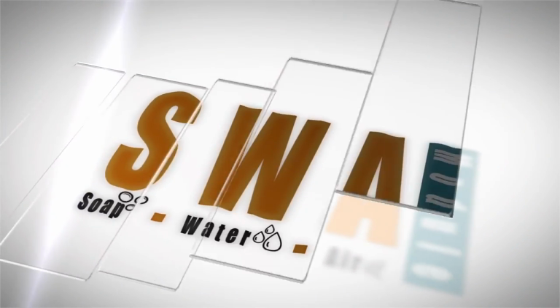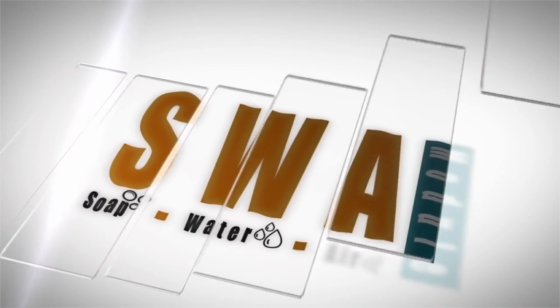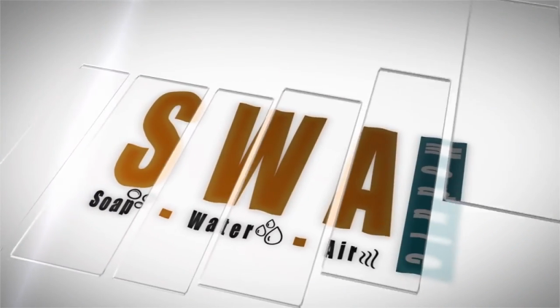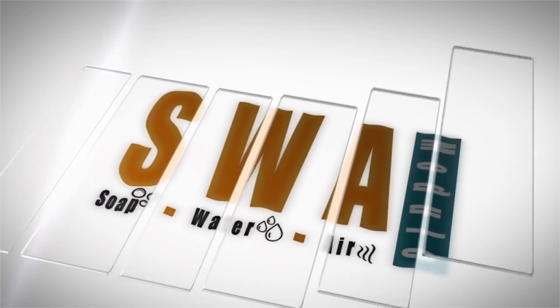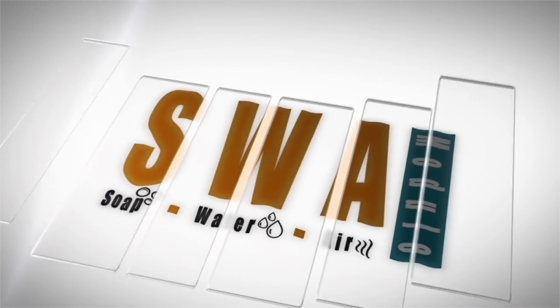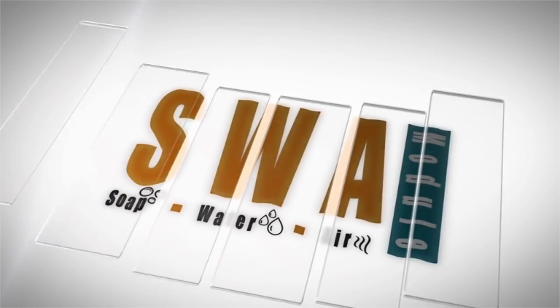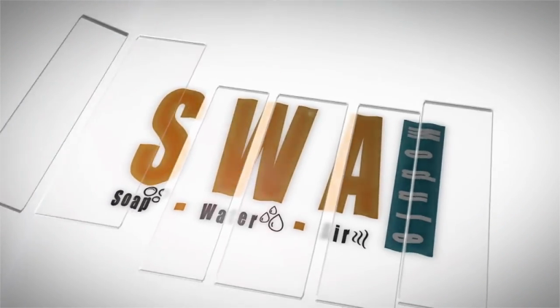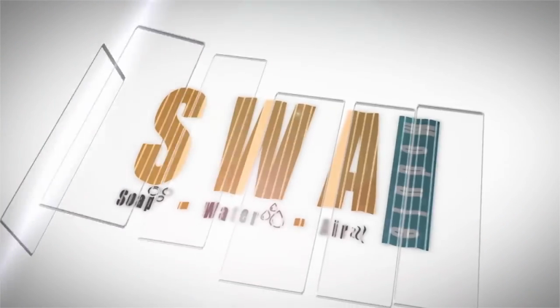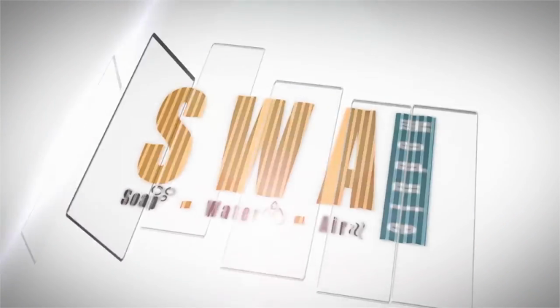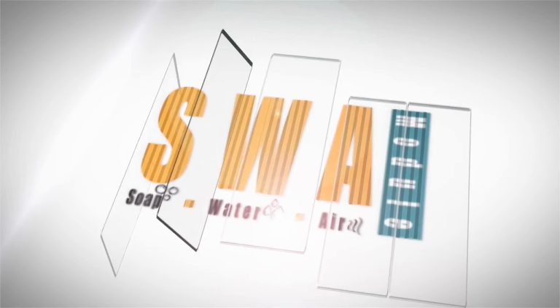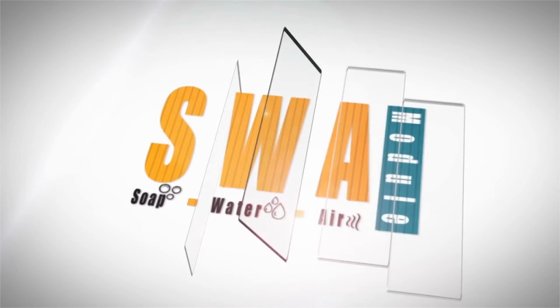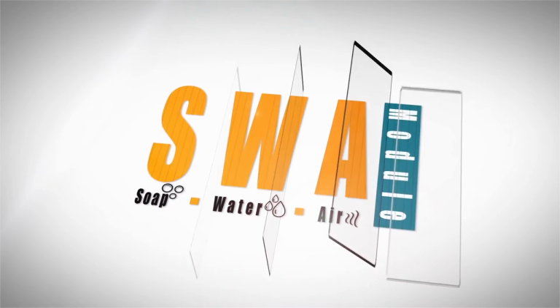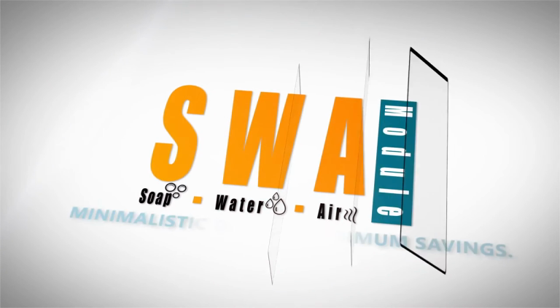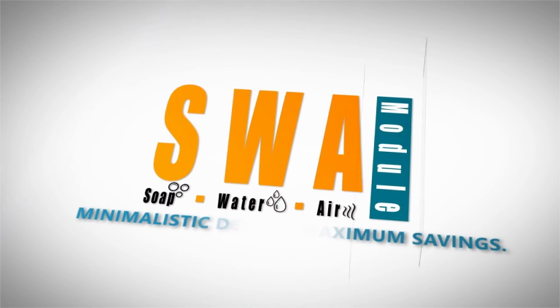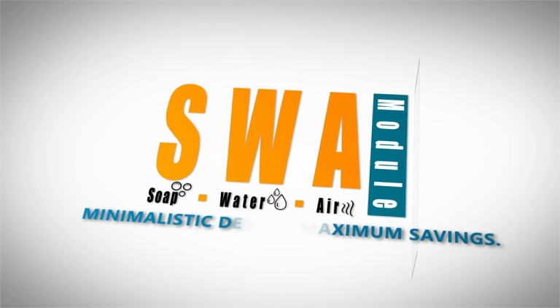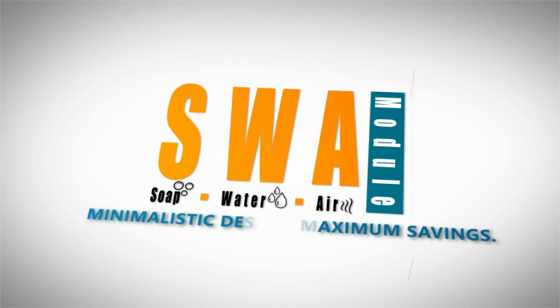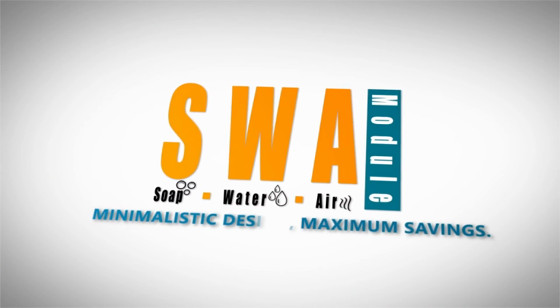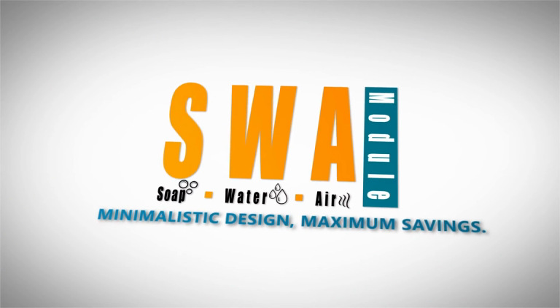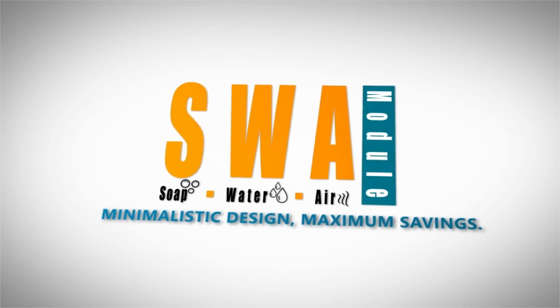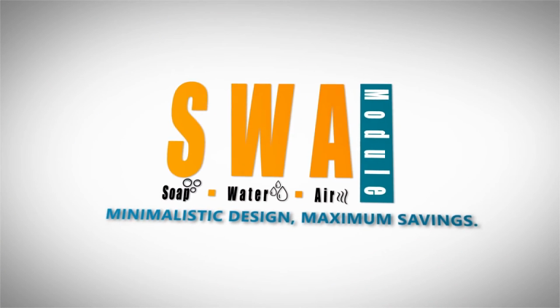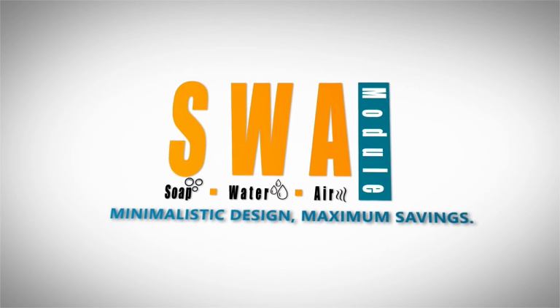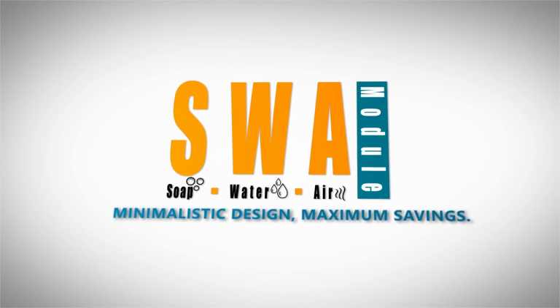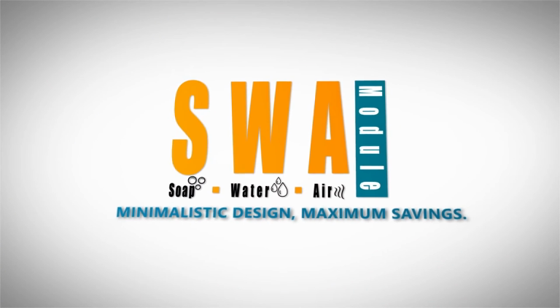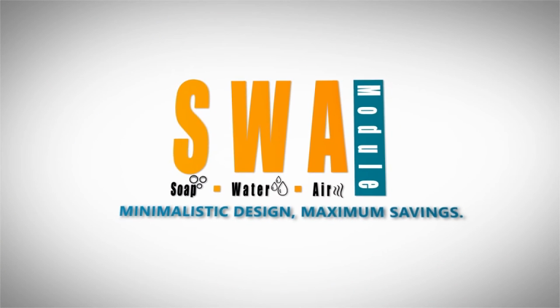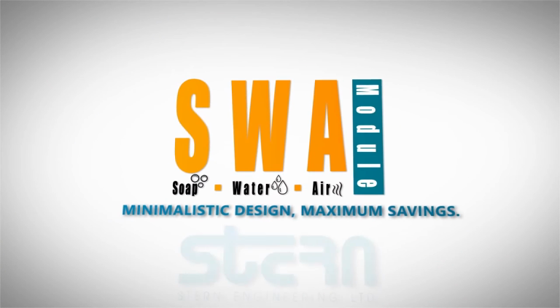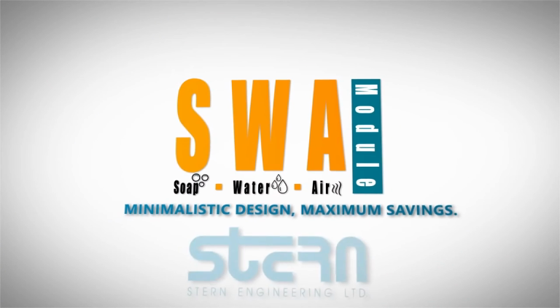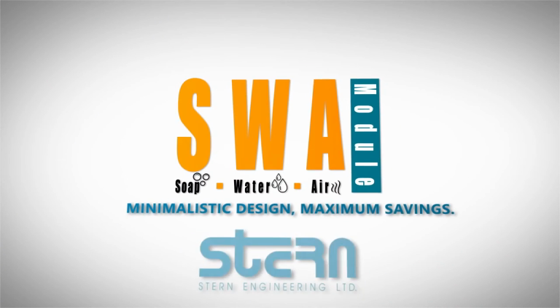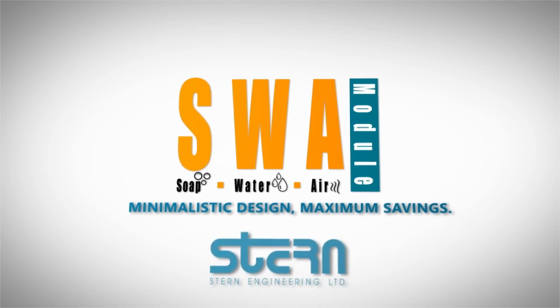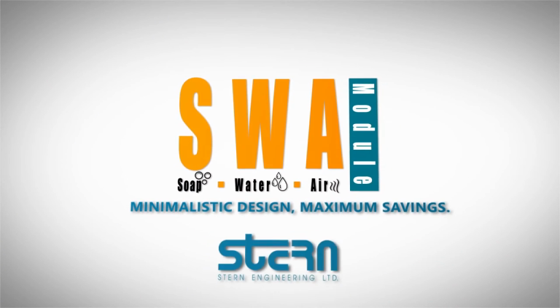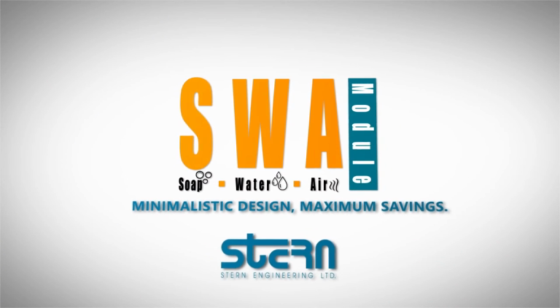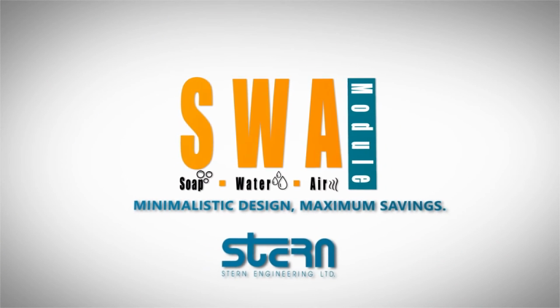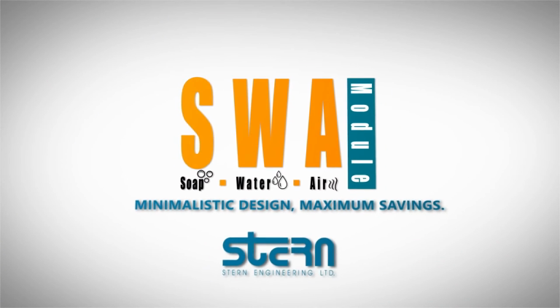The Soap Water Air Module. Minimalistic design, maximum savings.